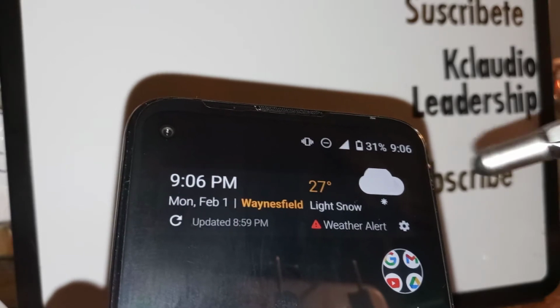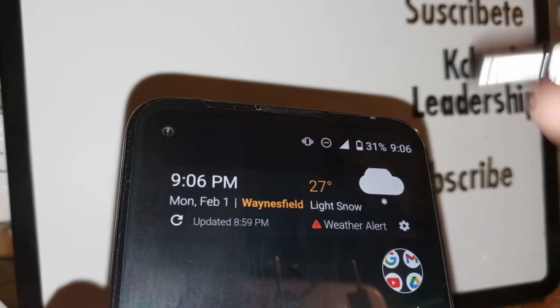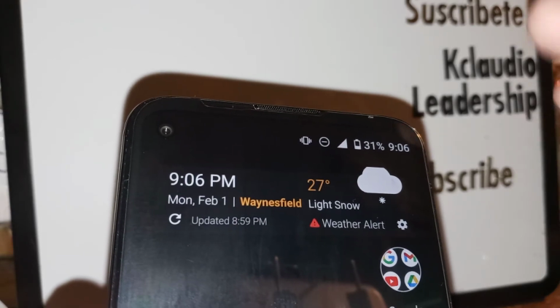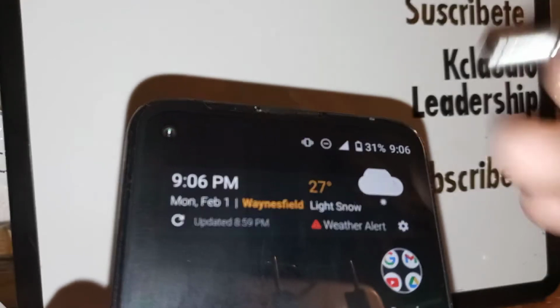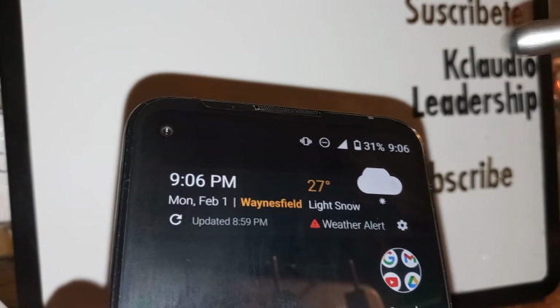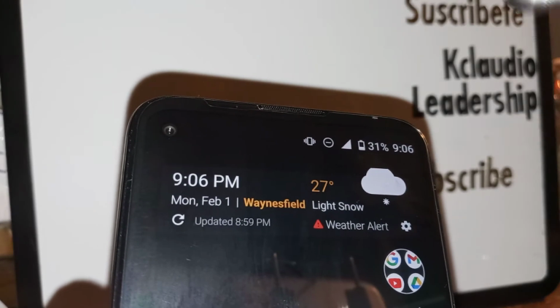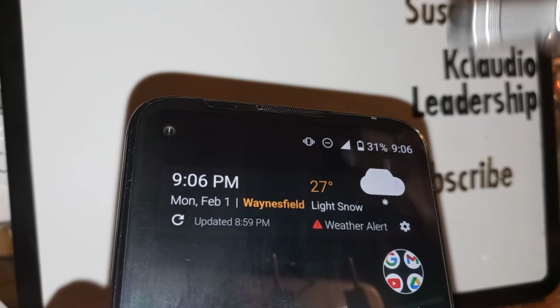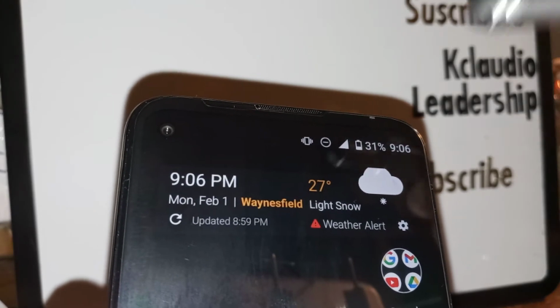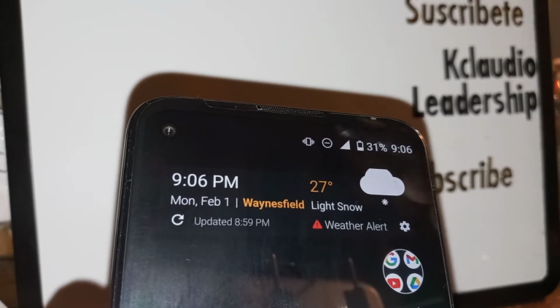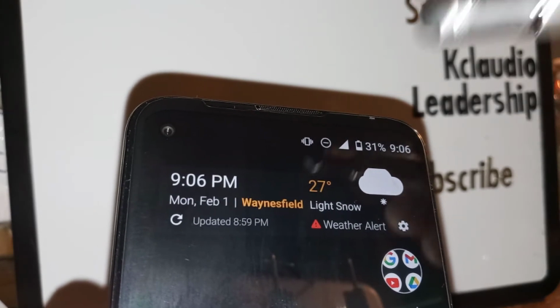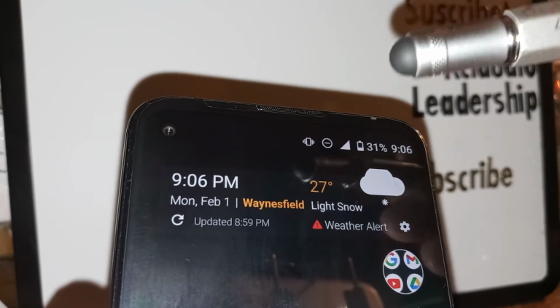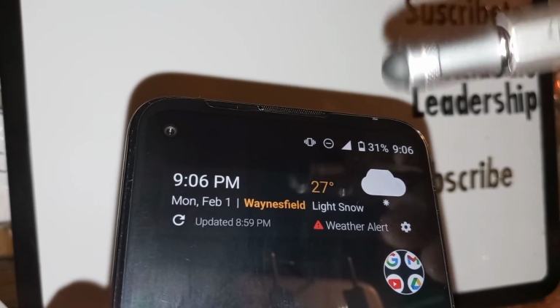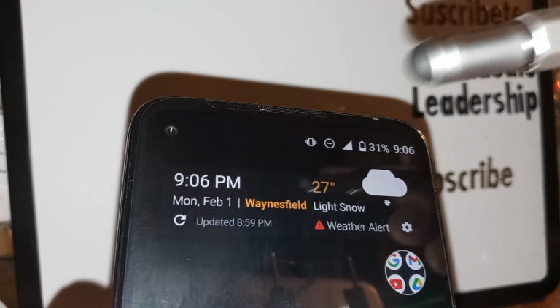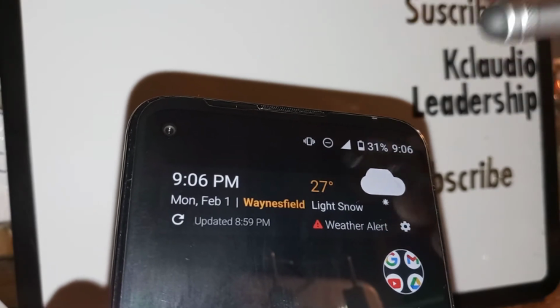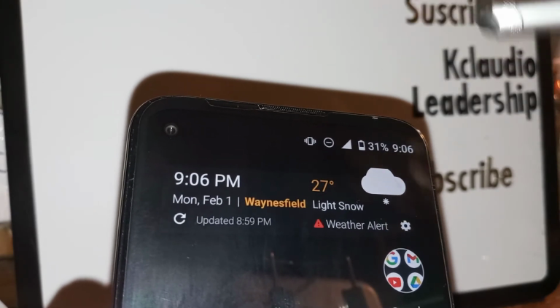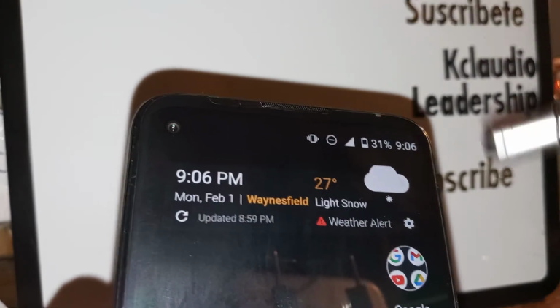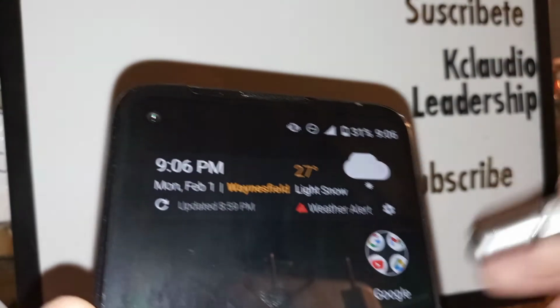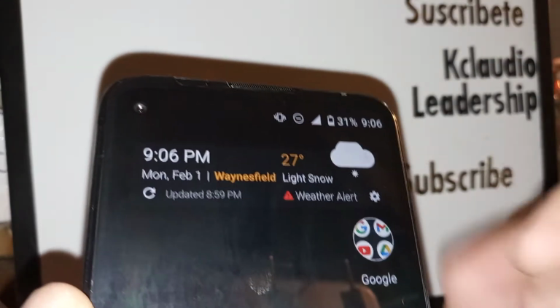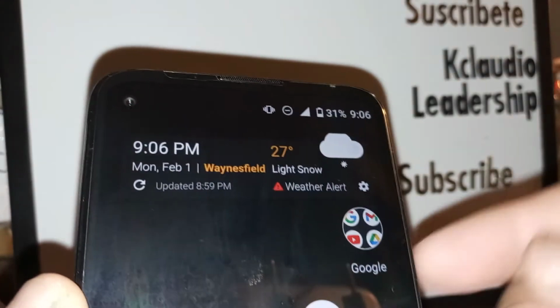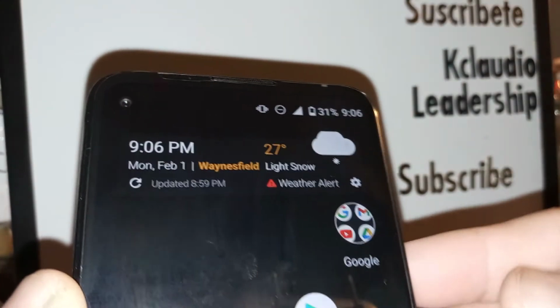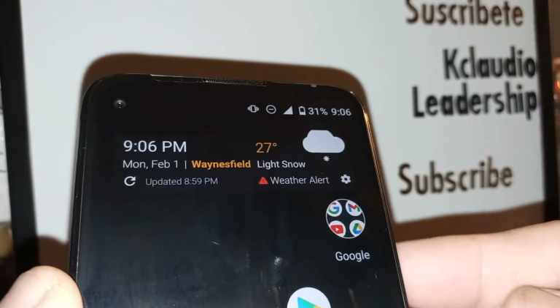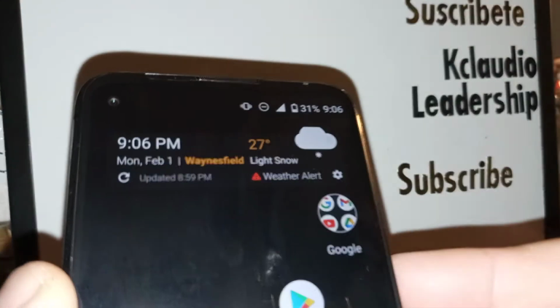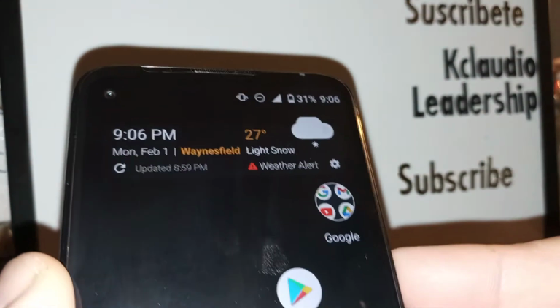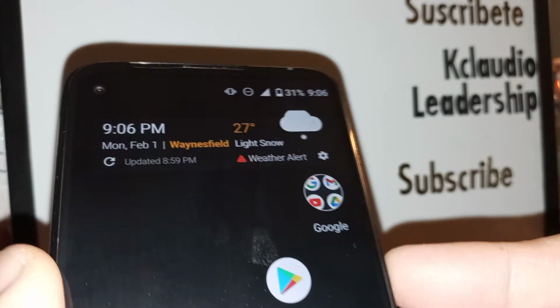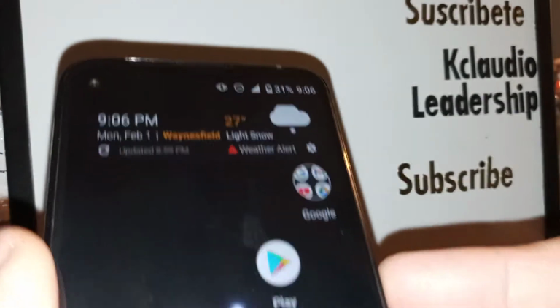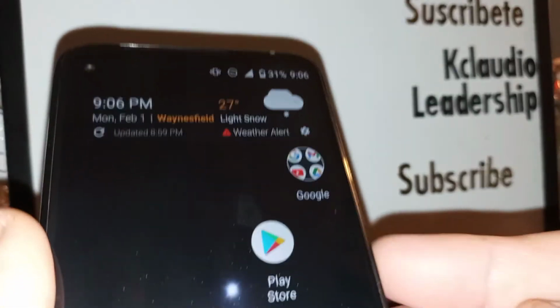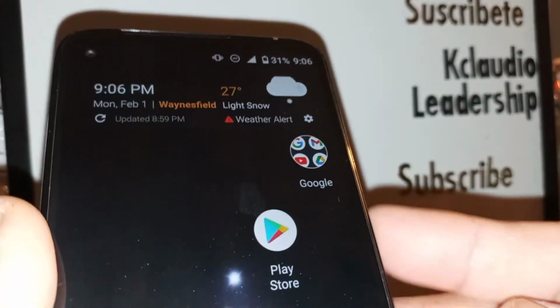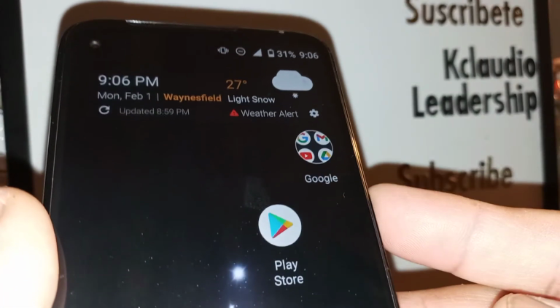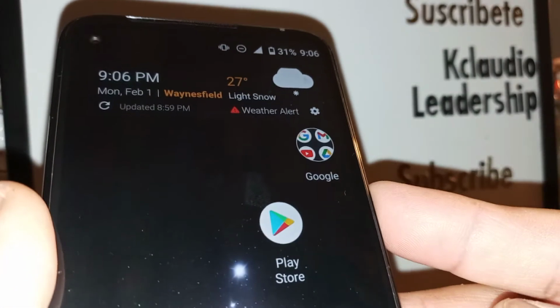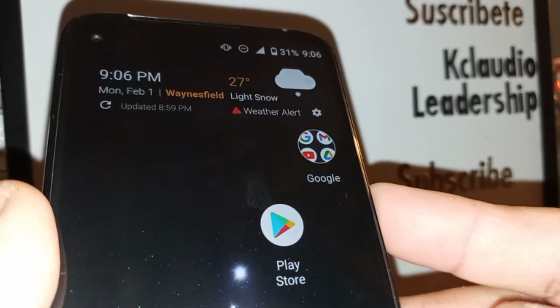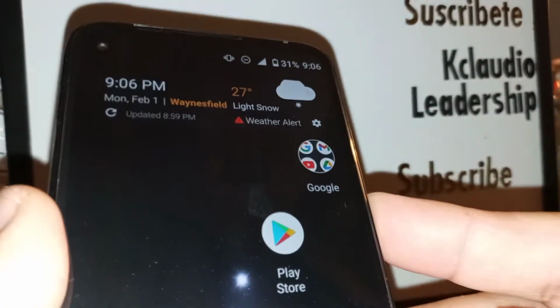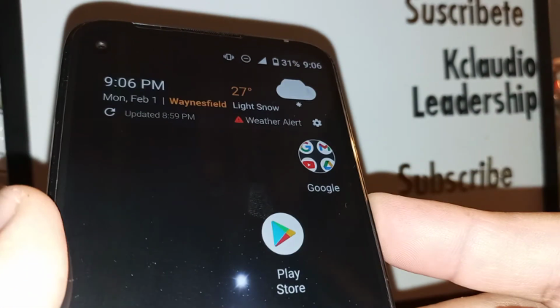The first quick thing is just disable Wi-Fi. The second step is just reboot your phone.